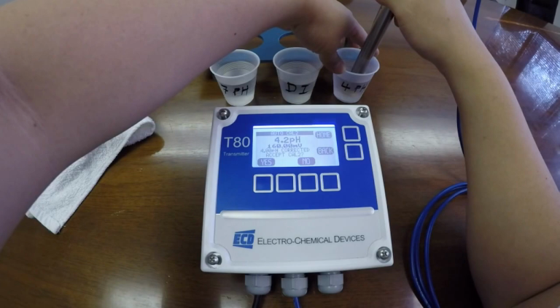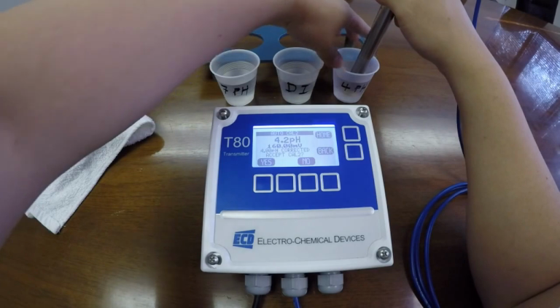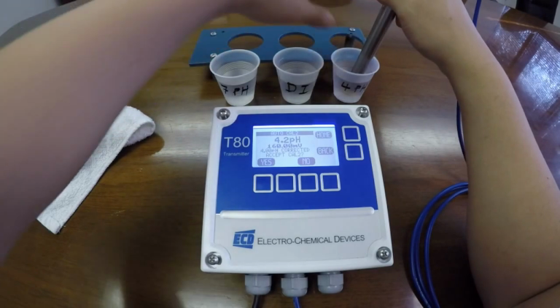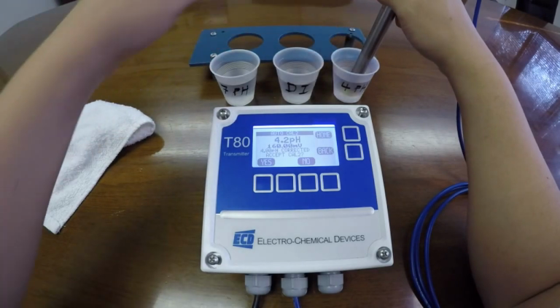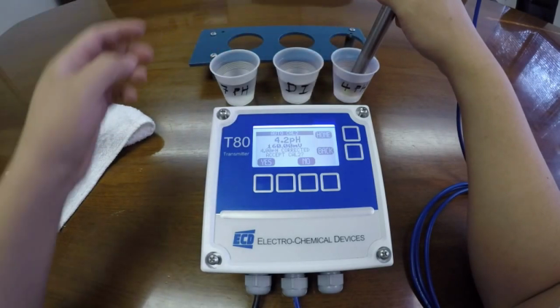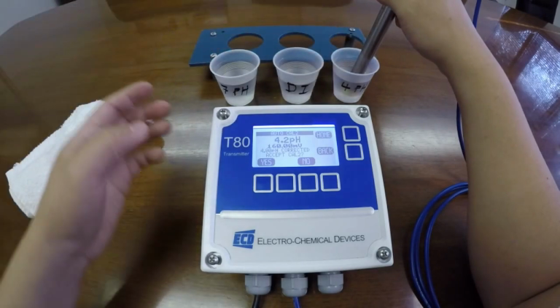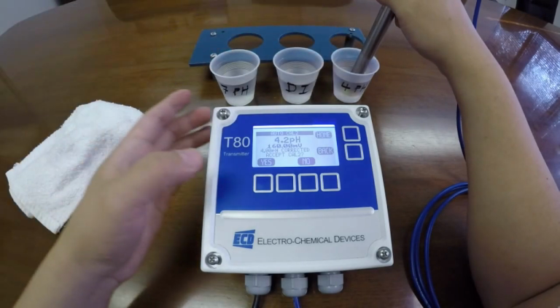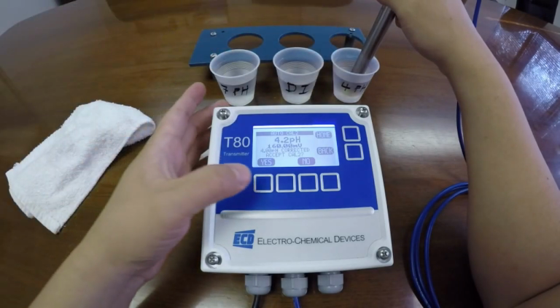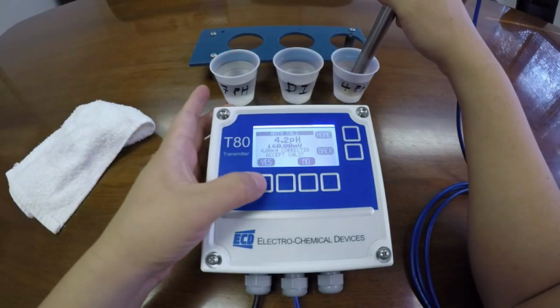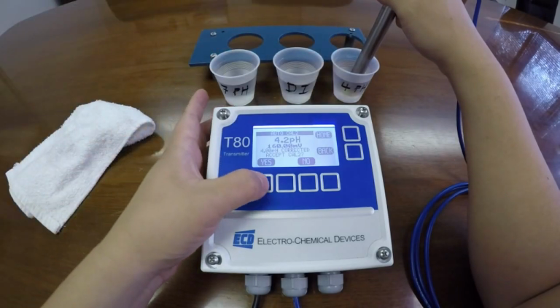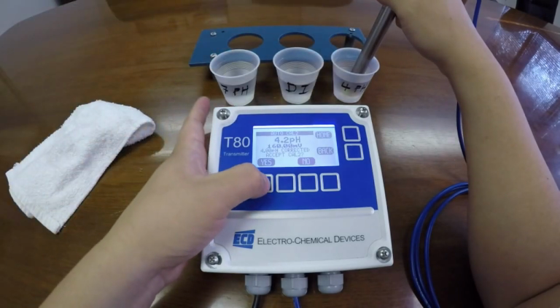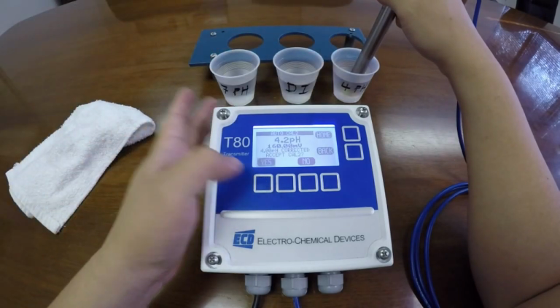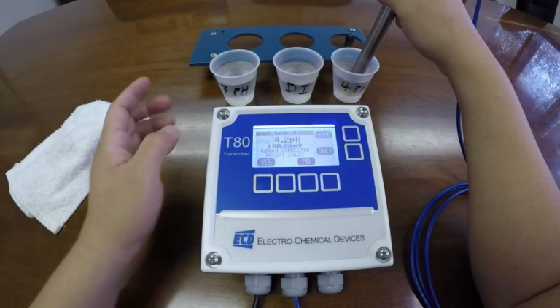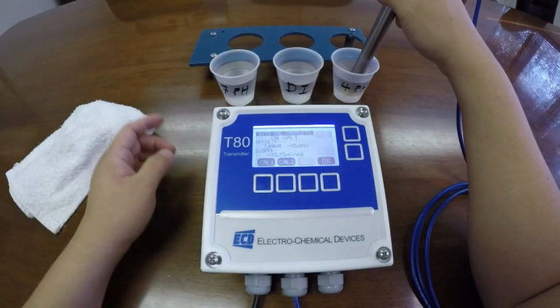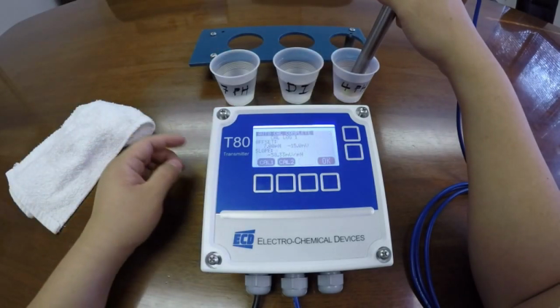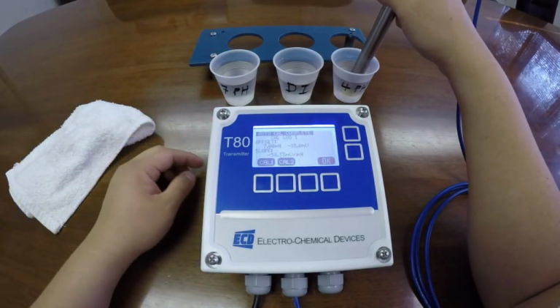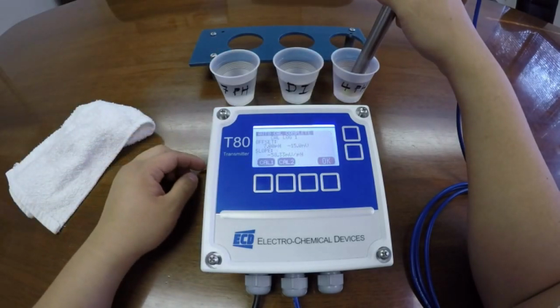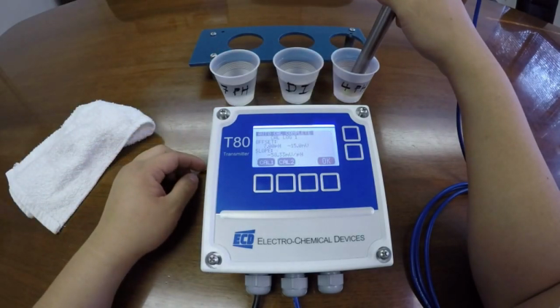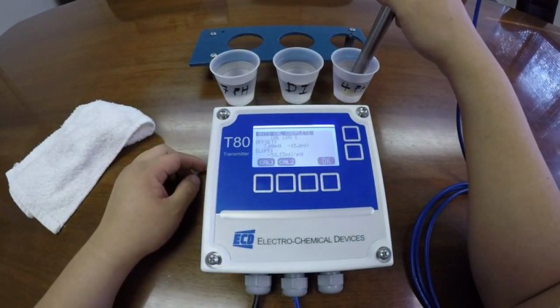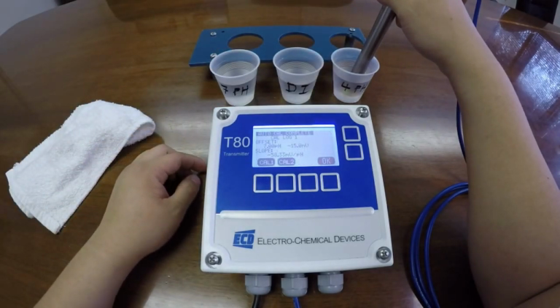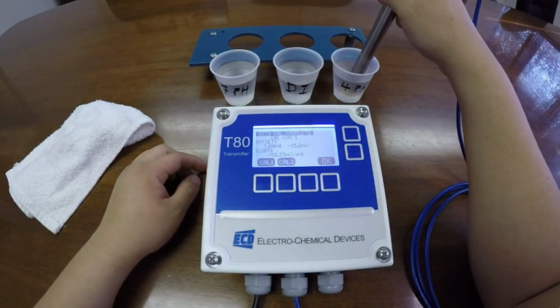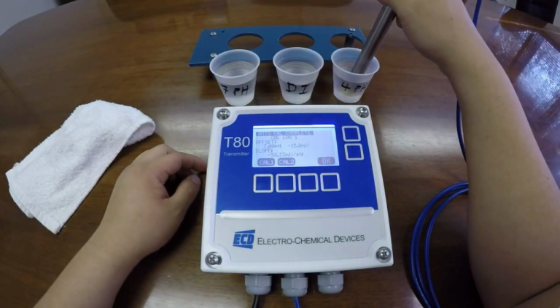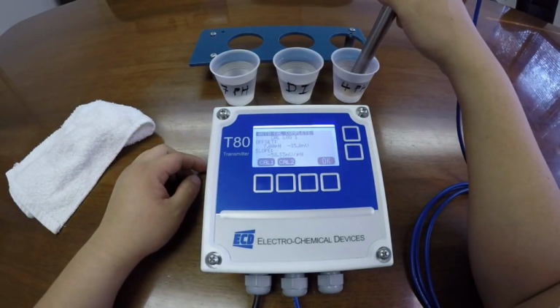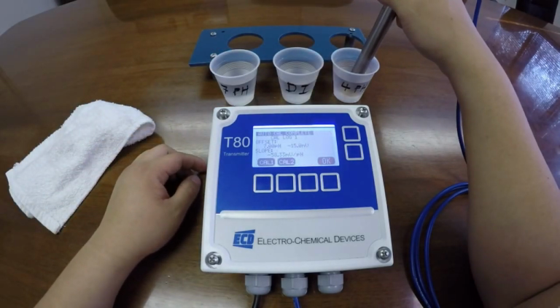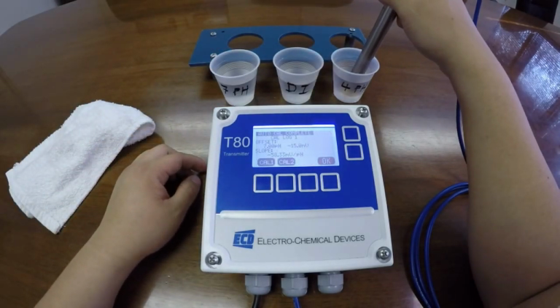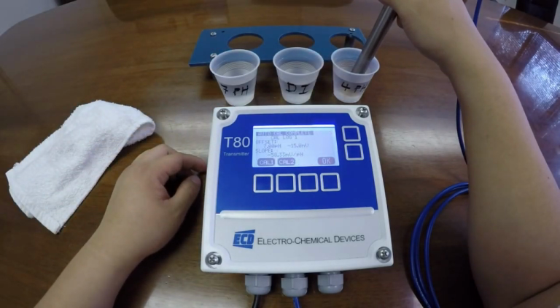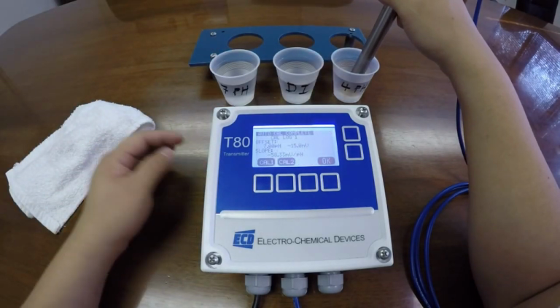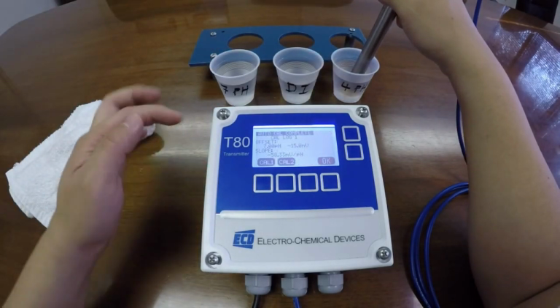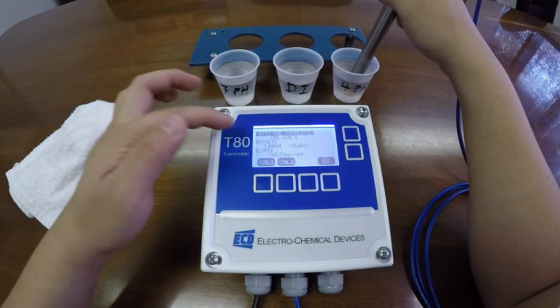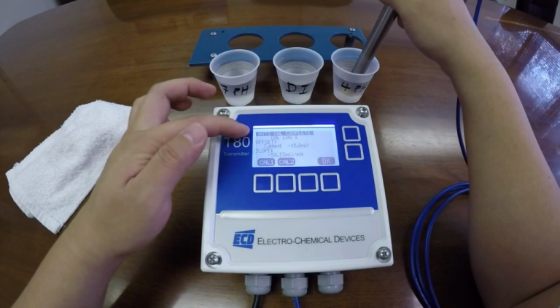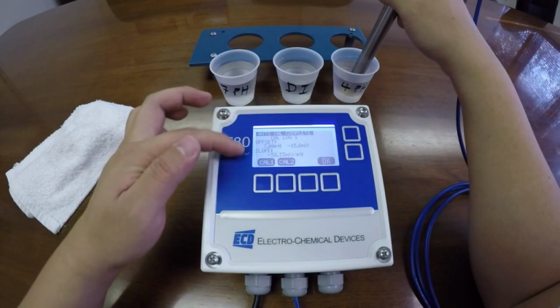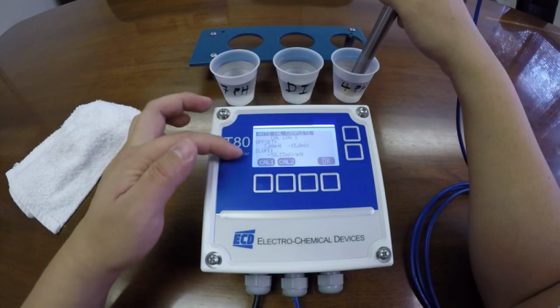Accept the cal. You will now enter into your slope screen.